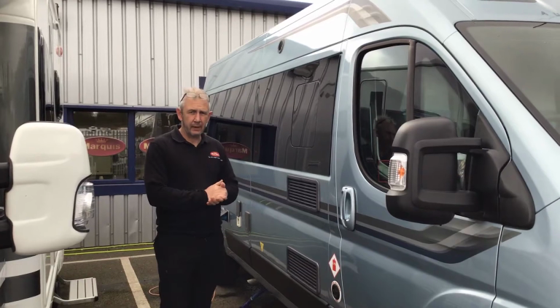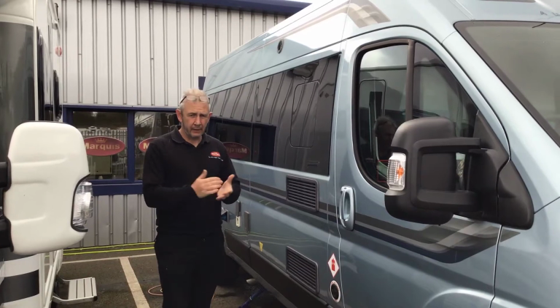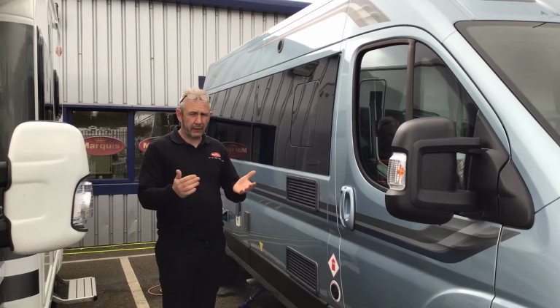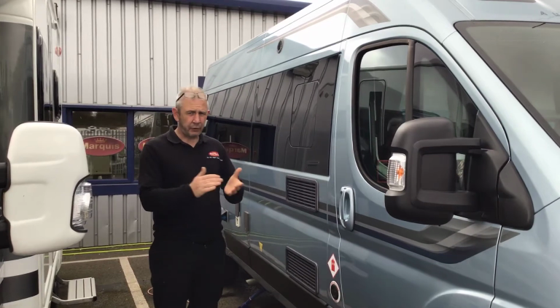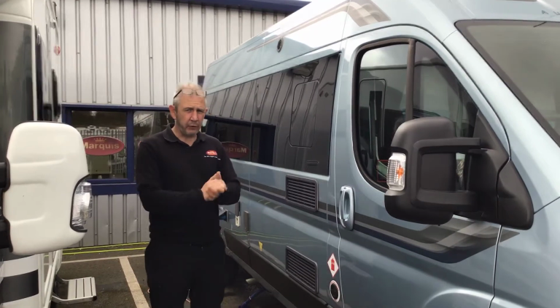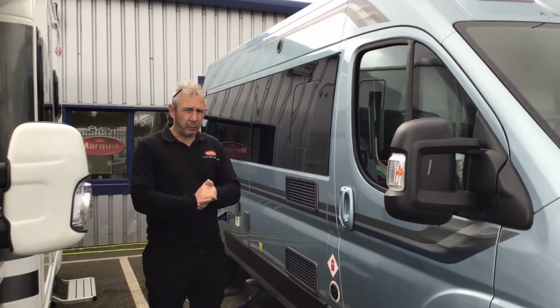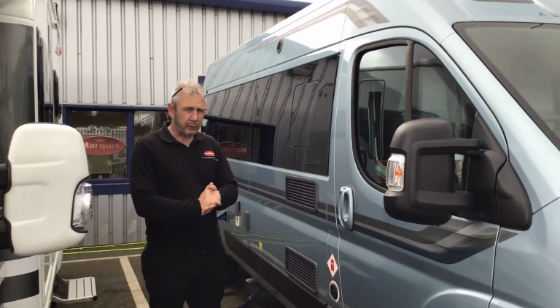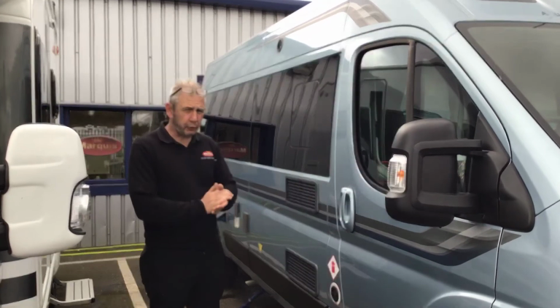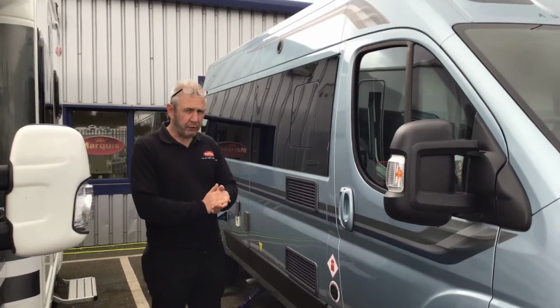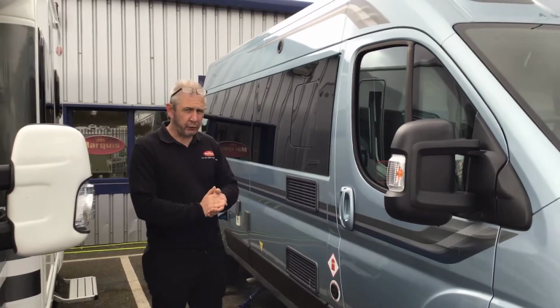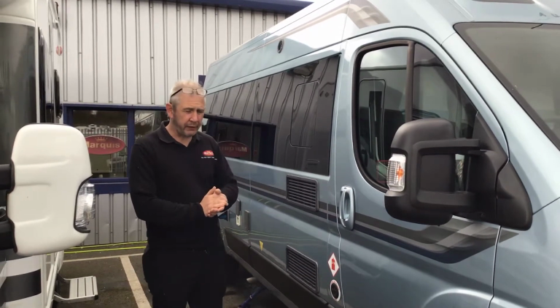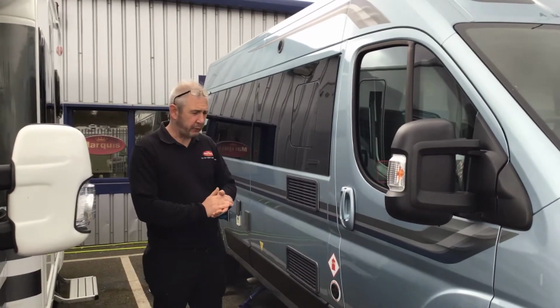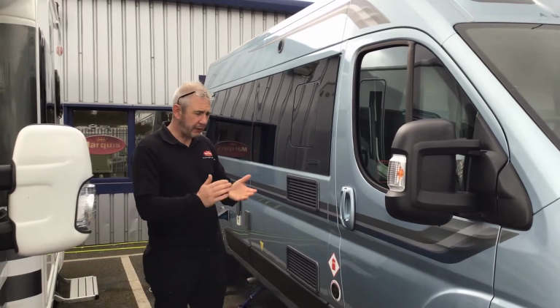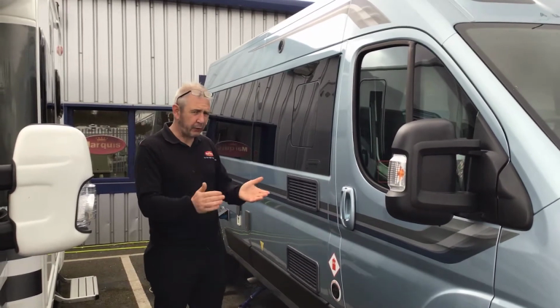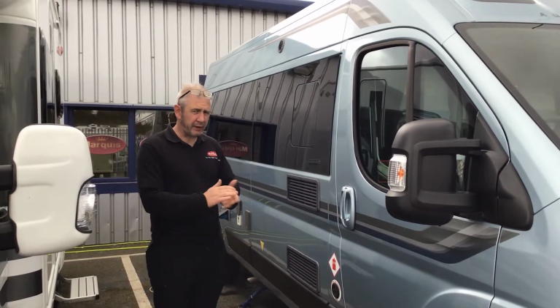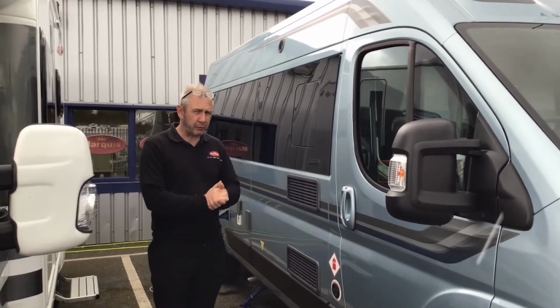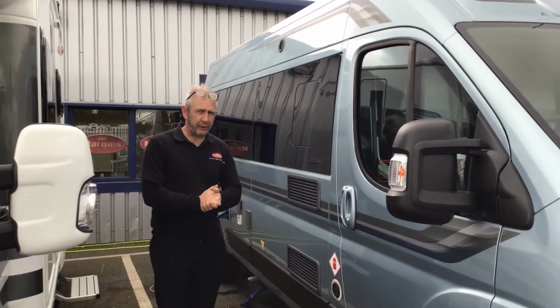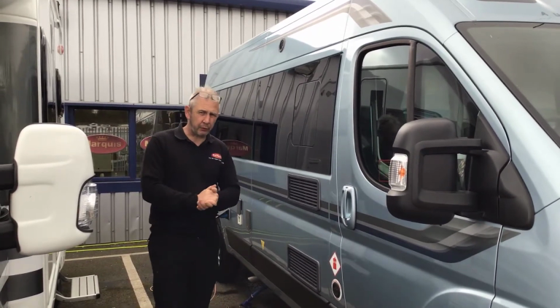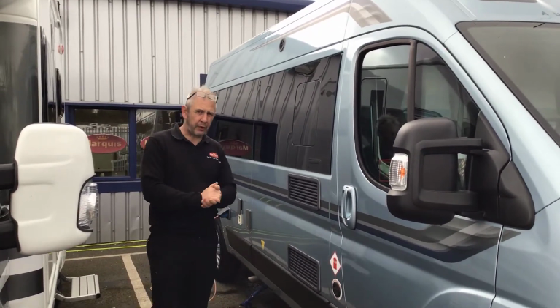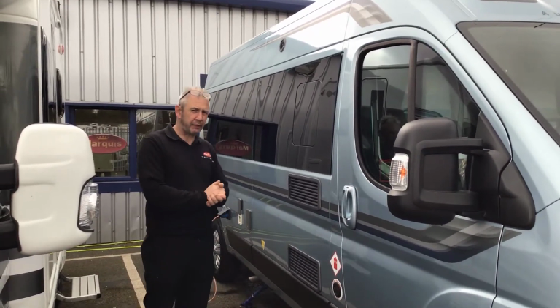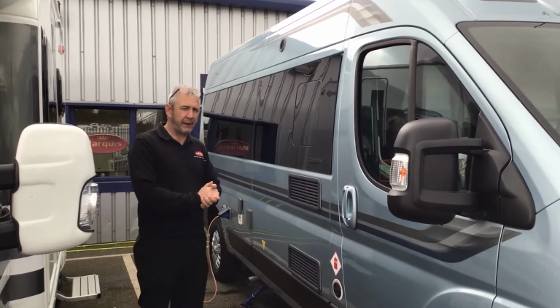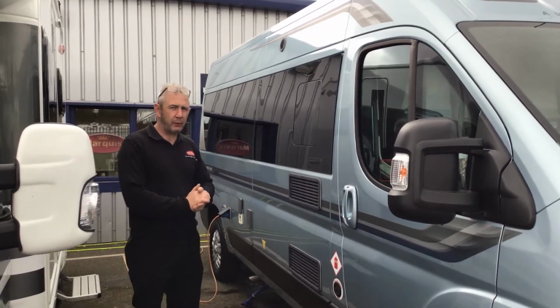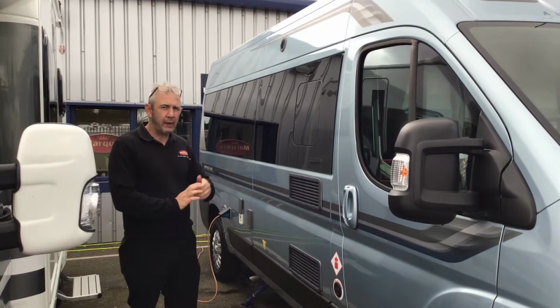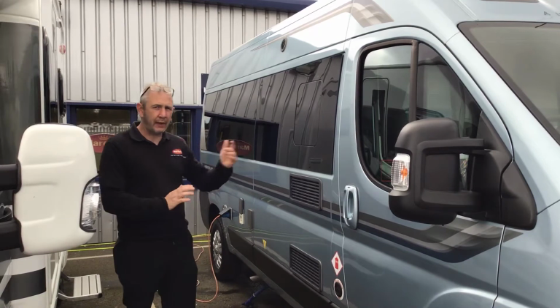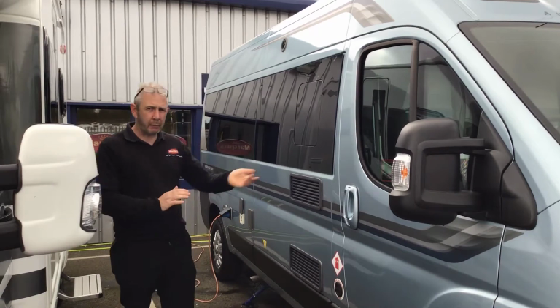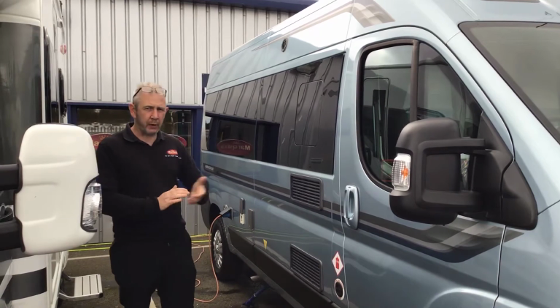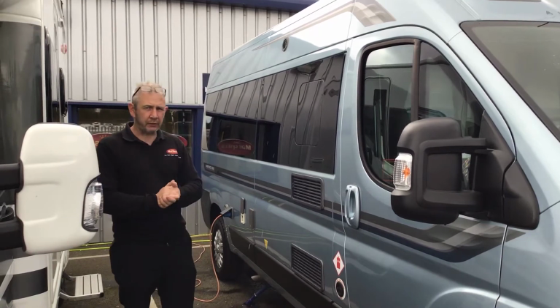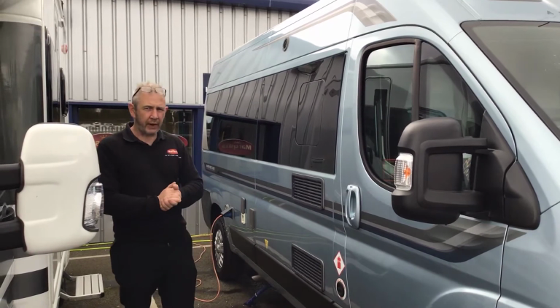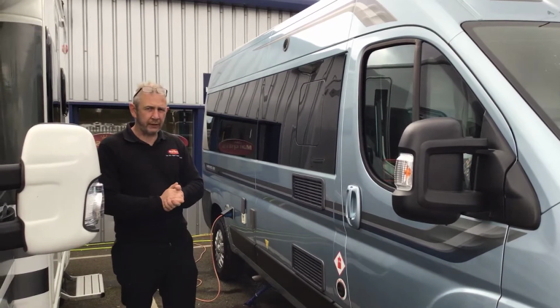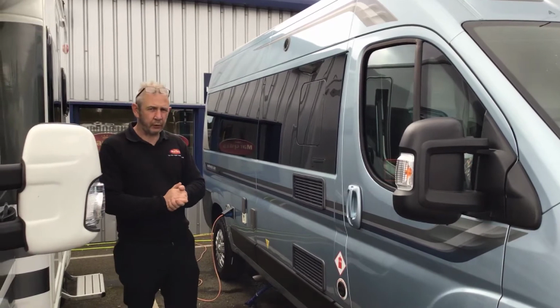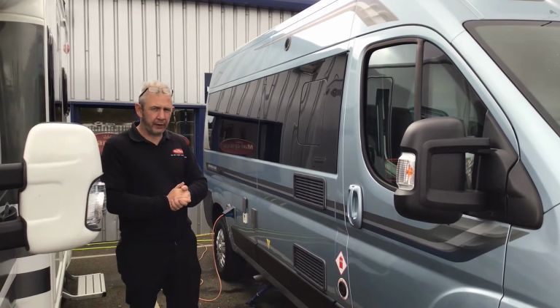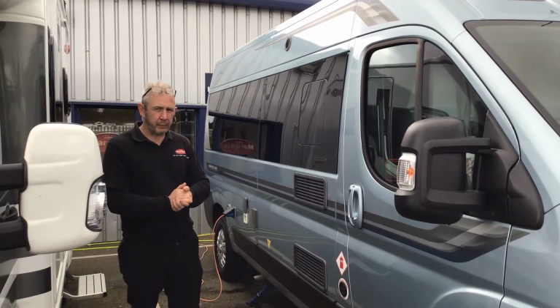Good afternoon and welcome to your virtual video. I'm now going to demonstrate the outside of the vehicle and then we'll go inside and do the nice bit.